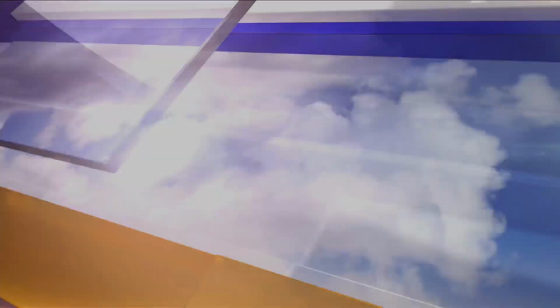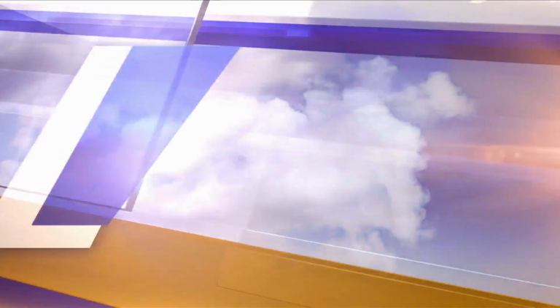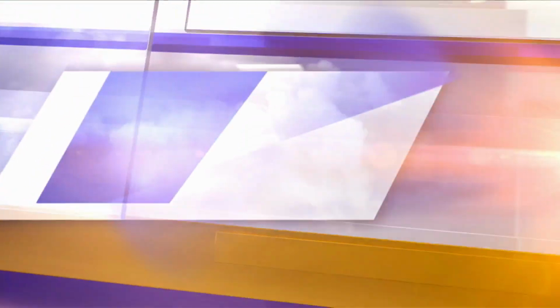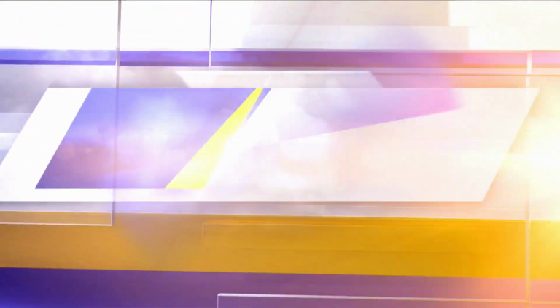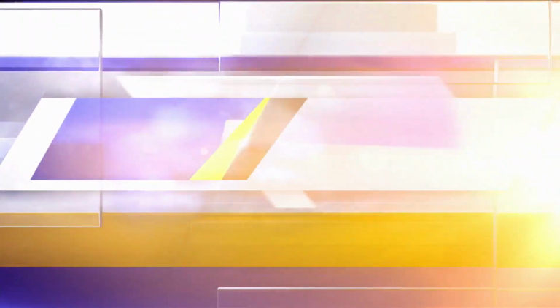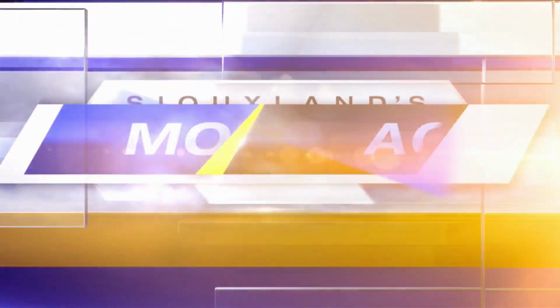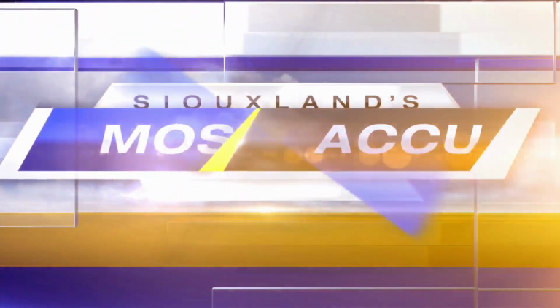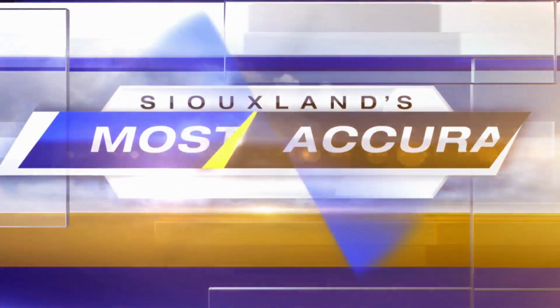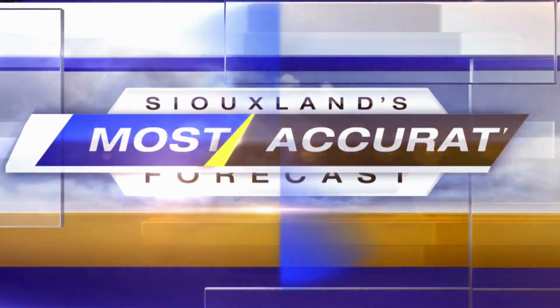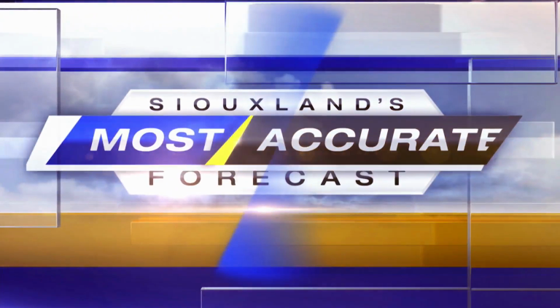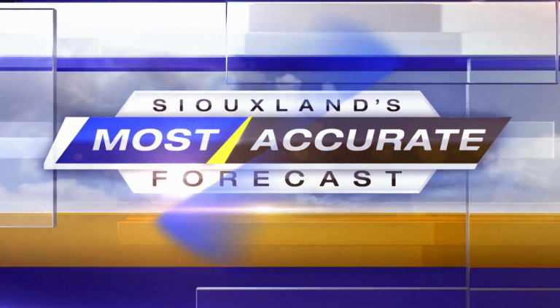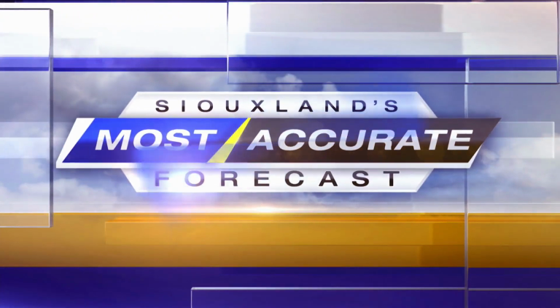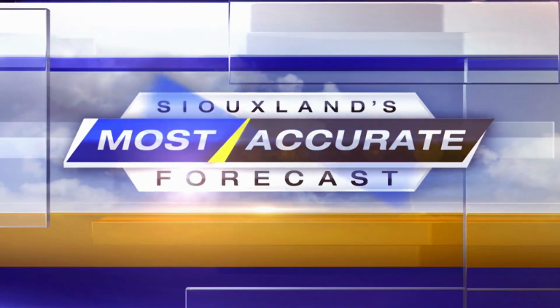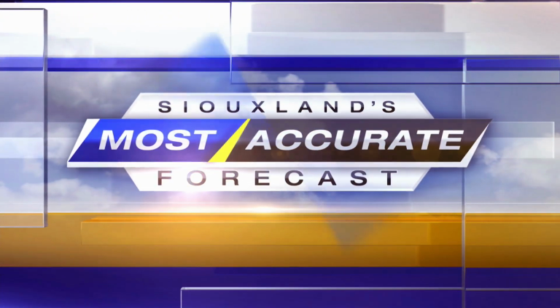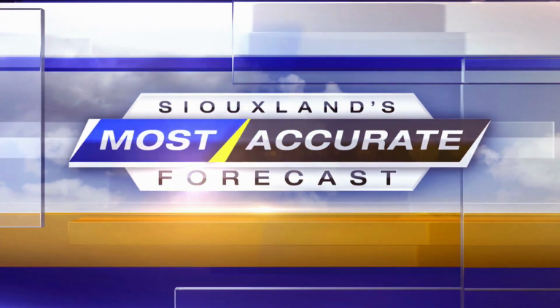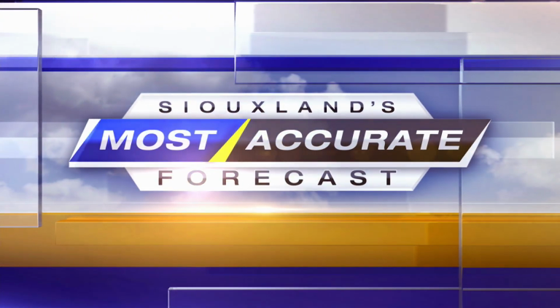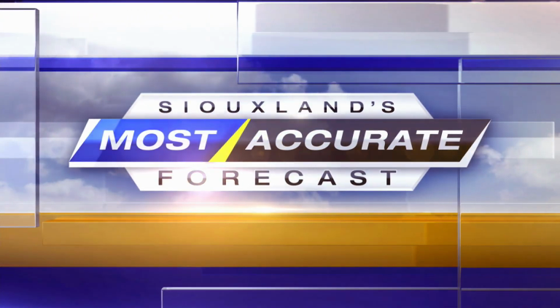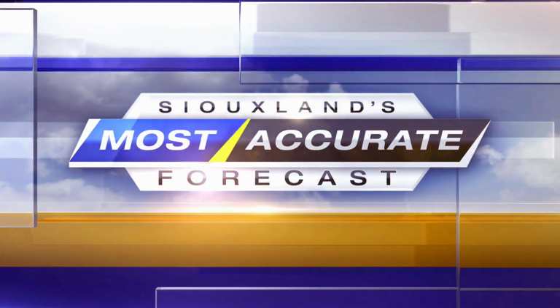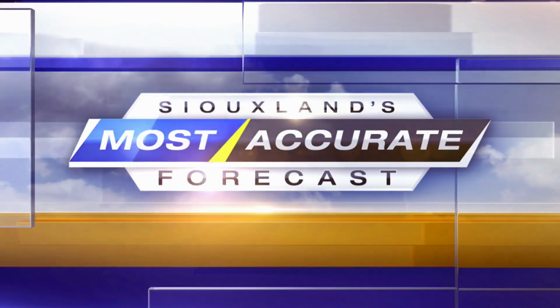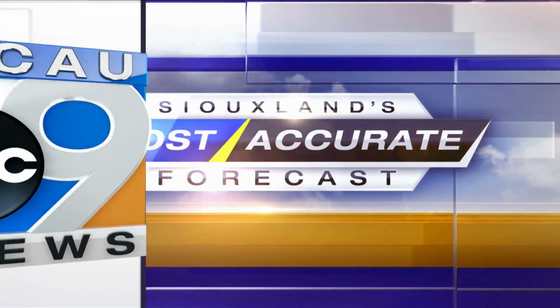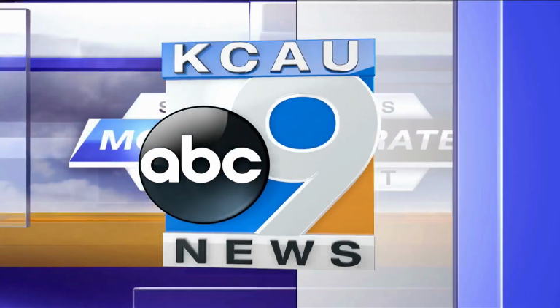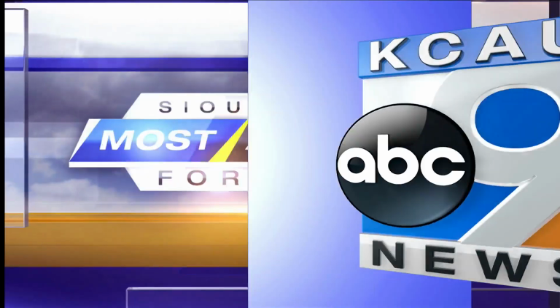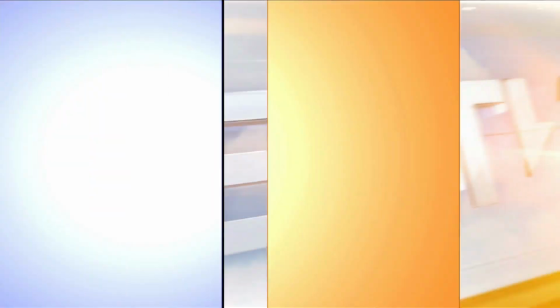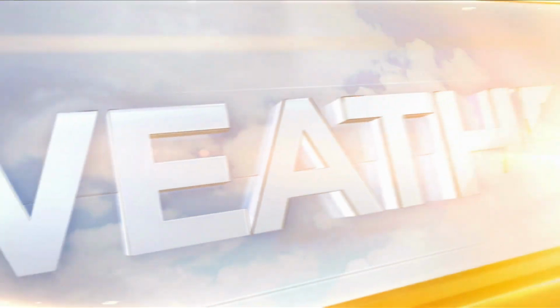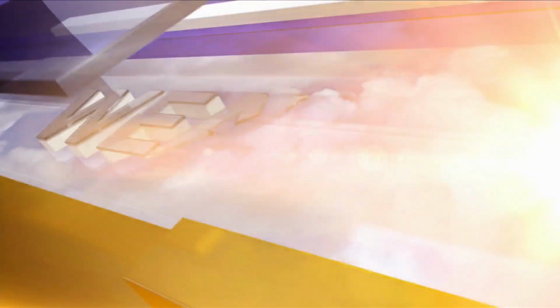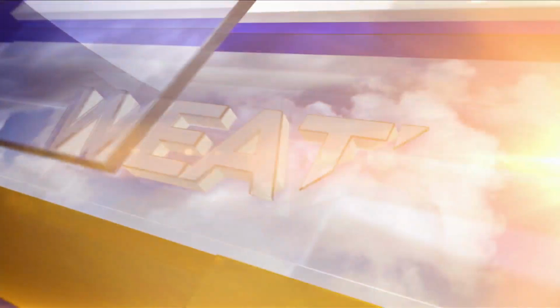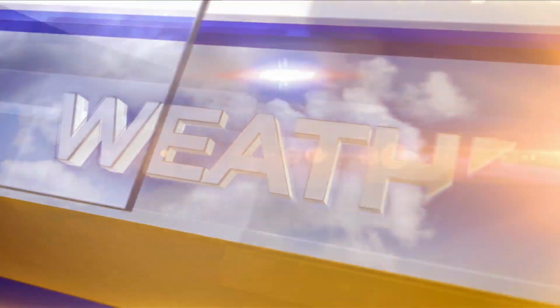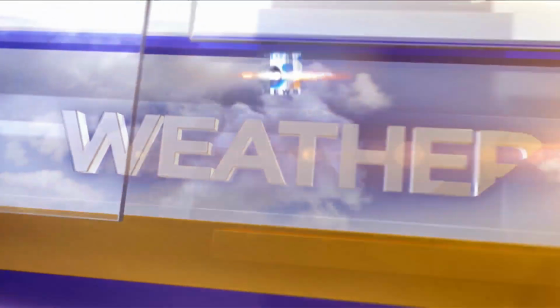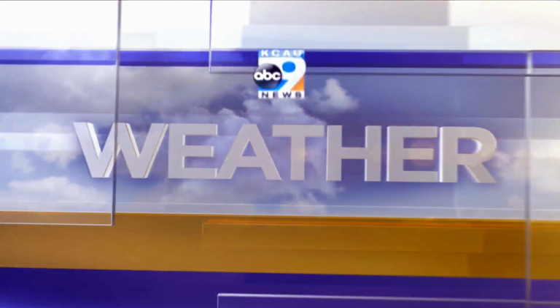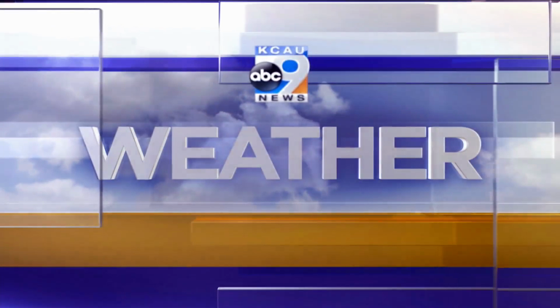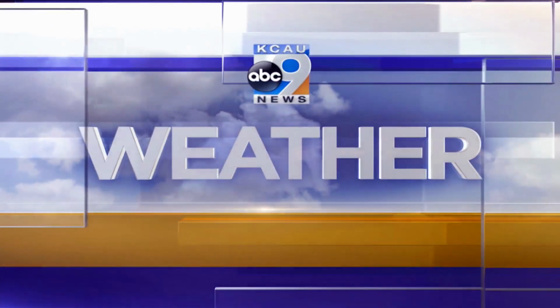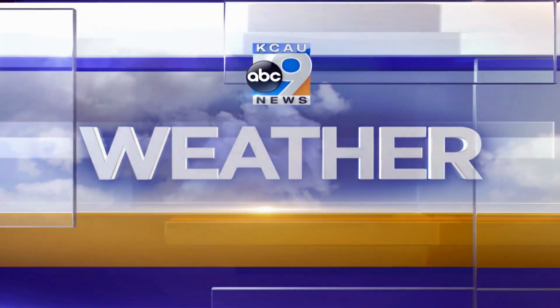And now, with Siouxland's most accurate forecast, this is KCAU 9 weather.